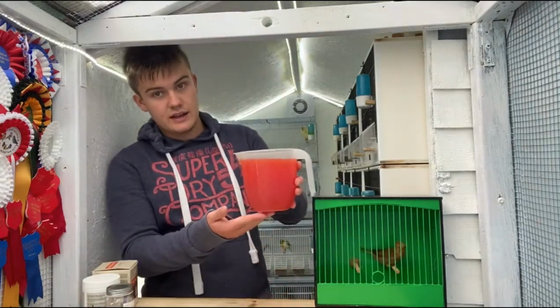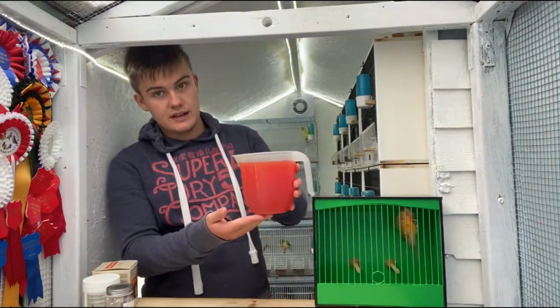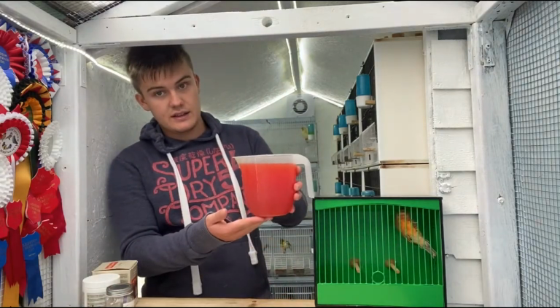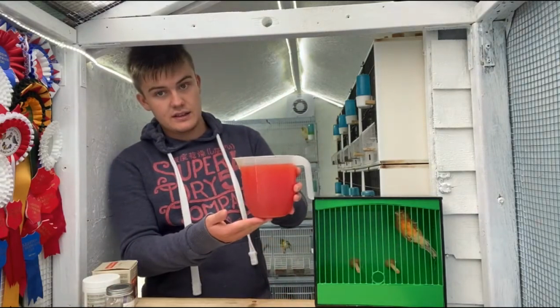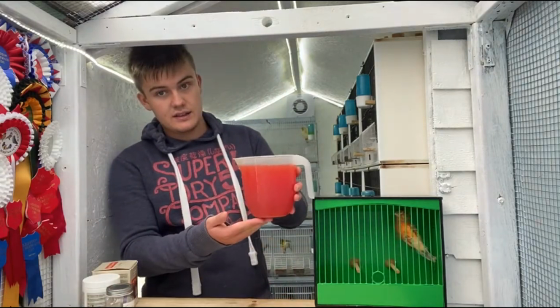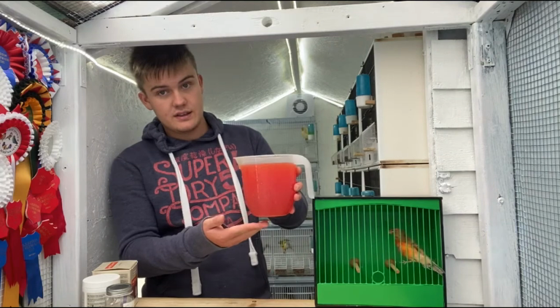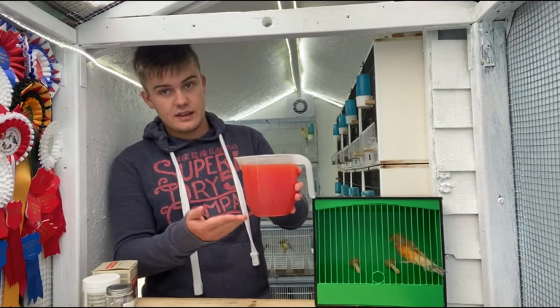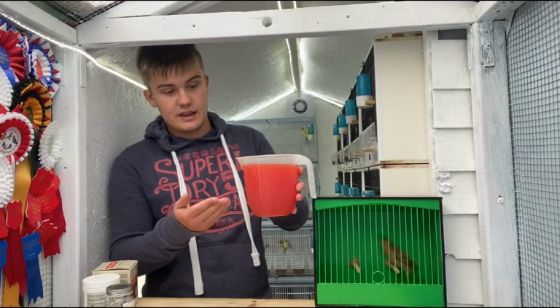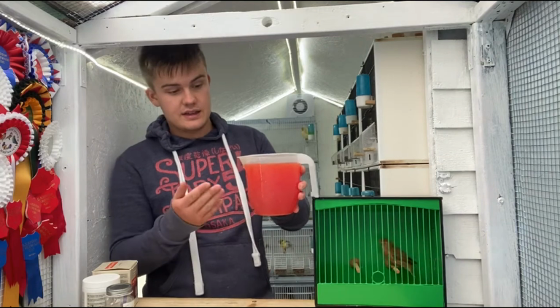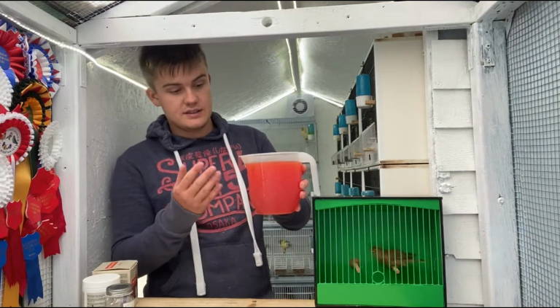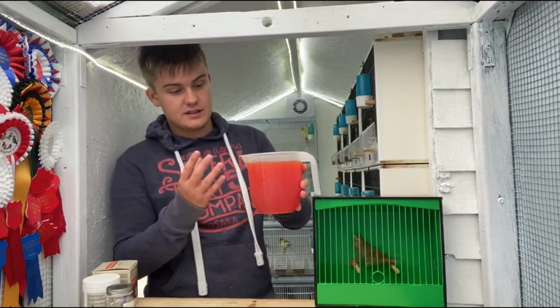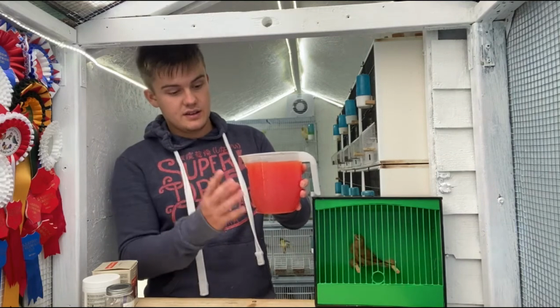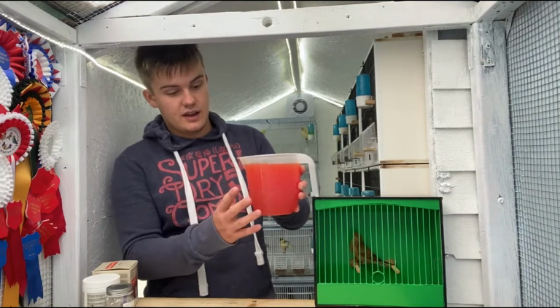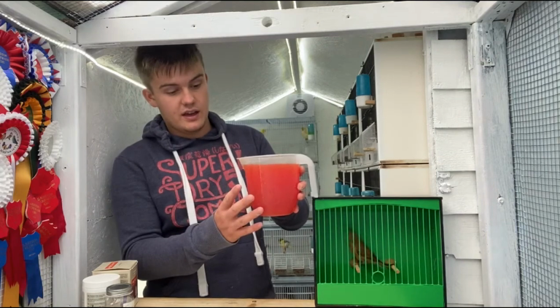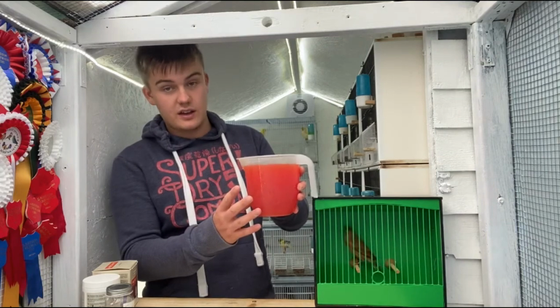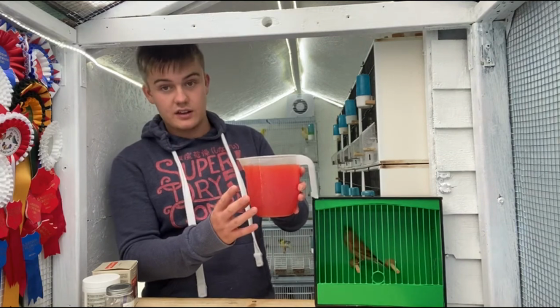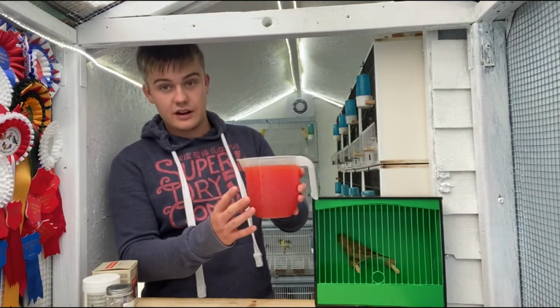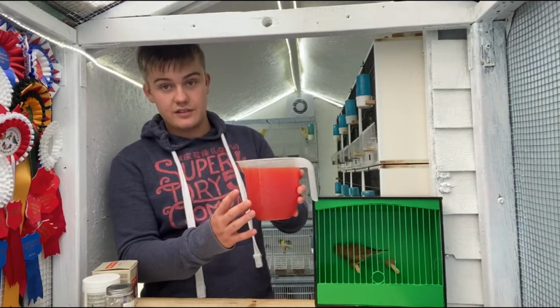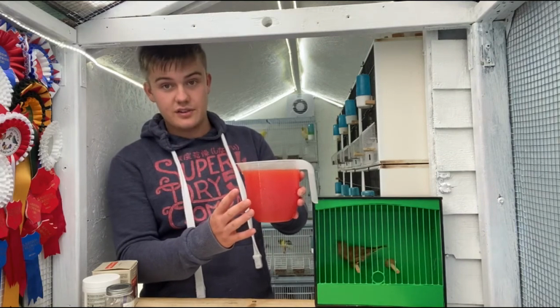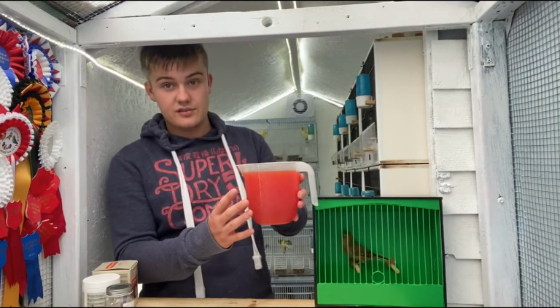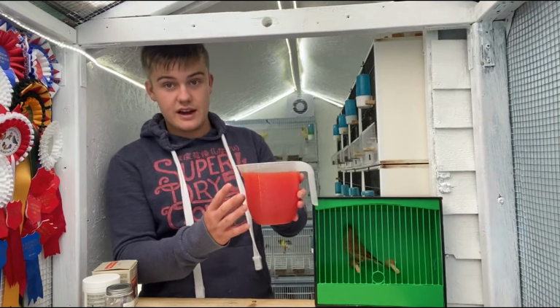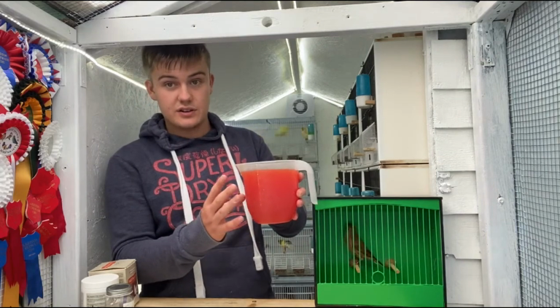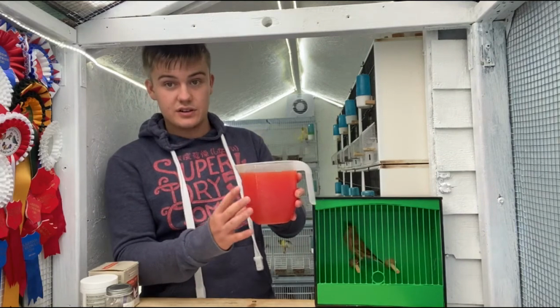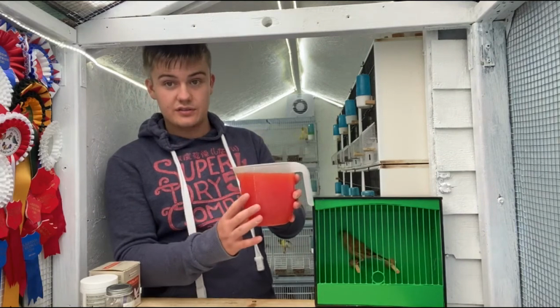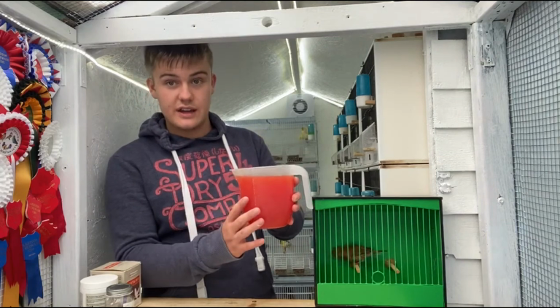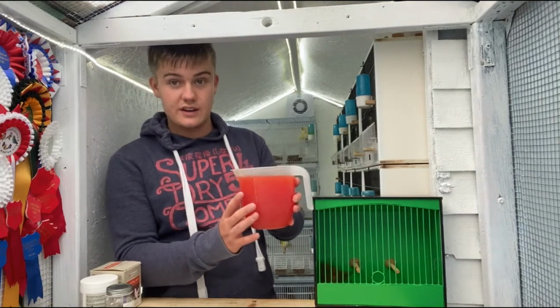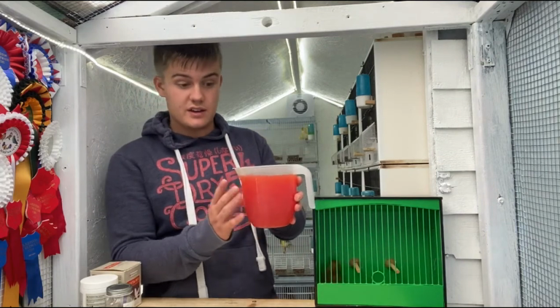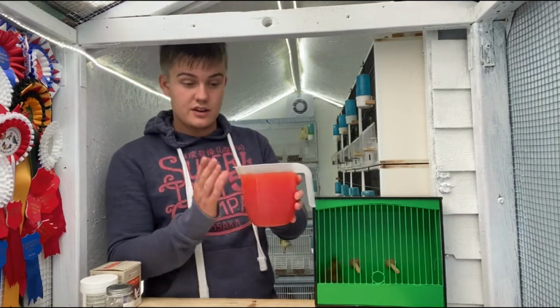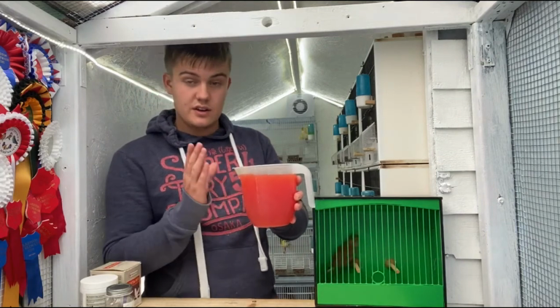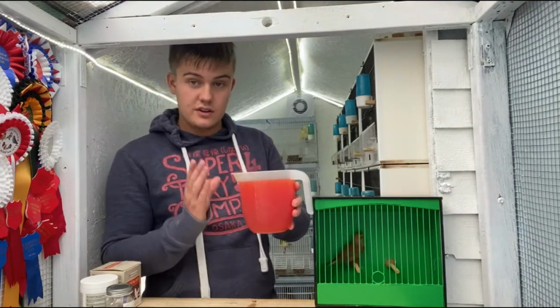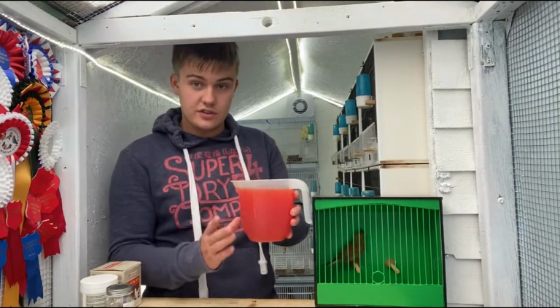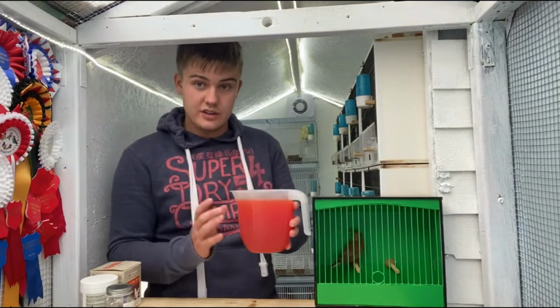That is a carafil red colour feed for drinking.